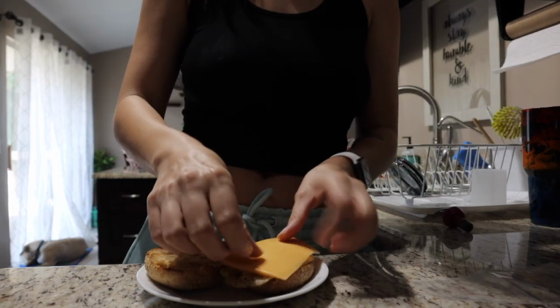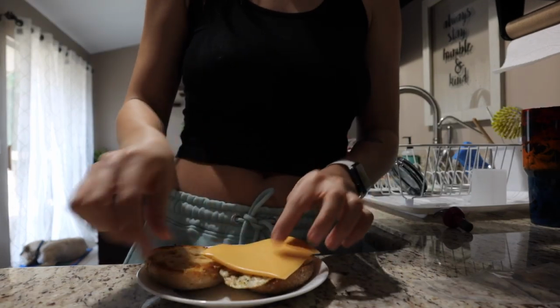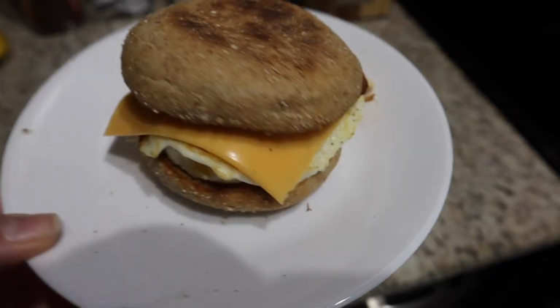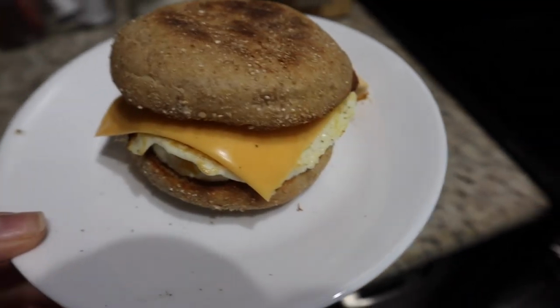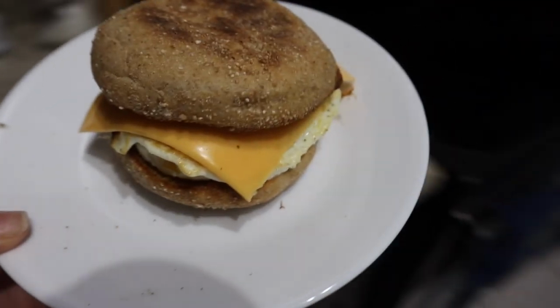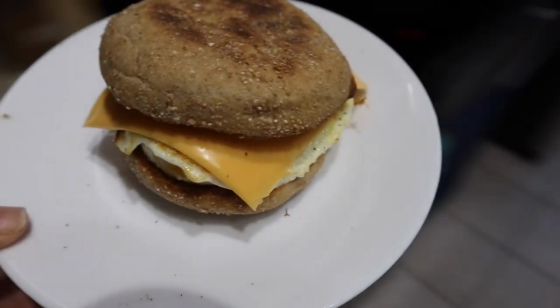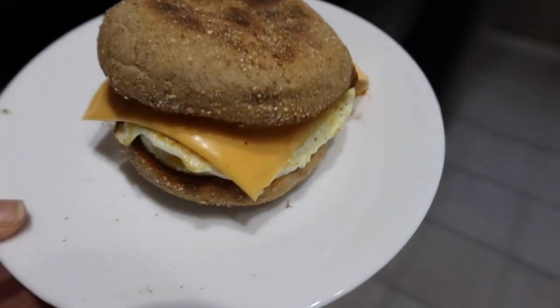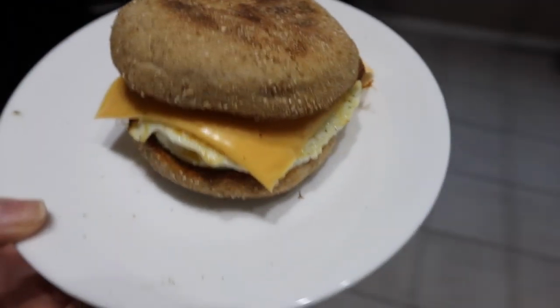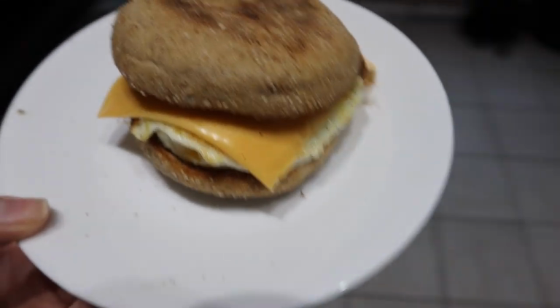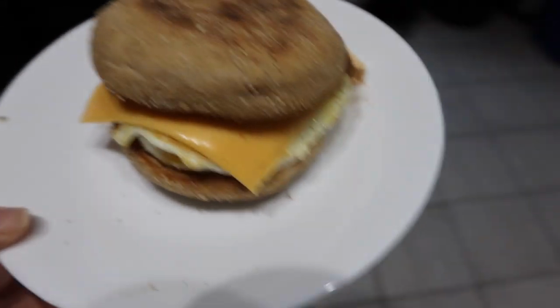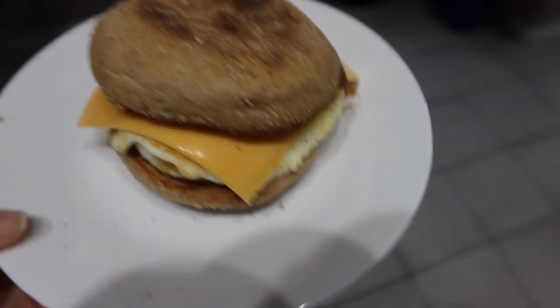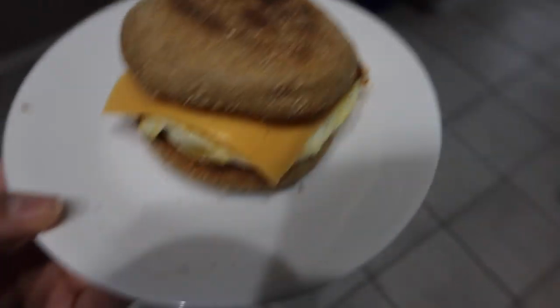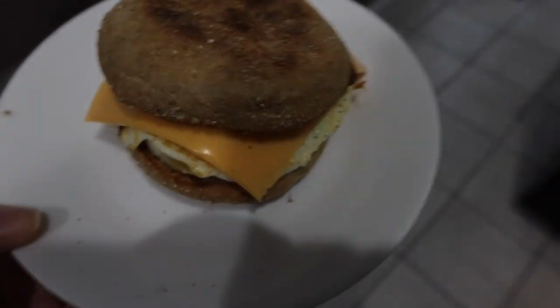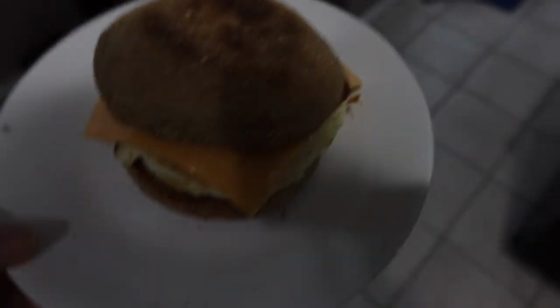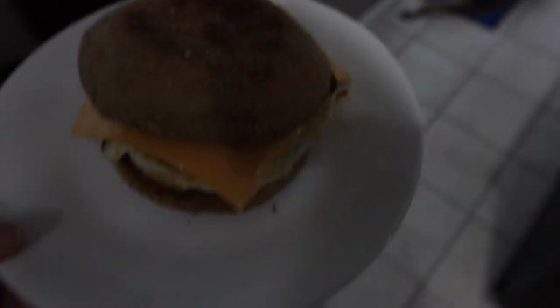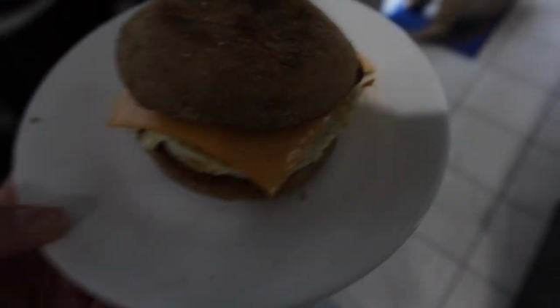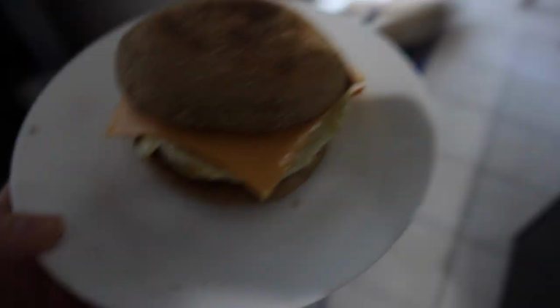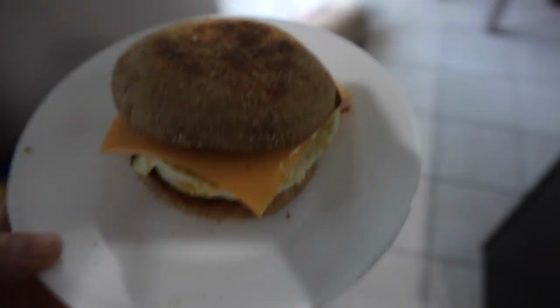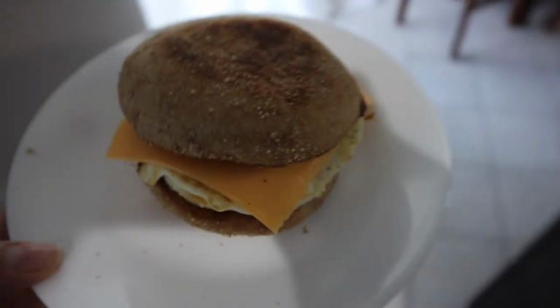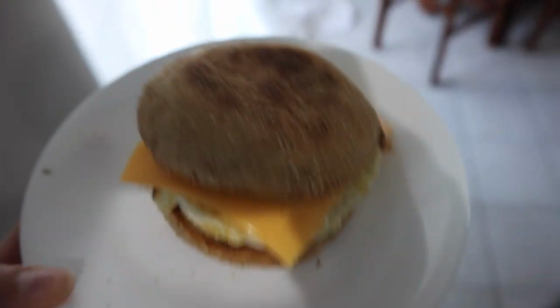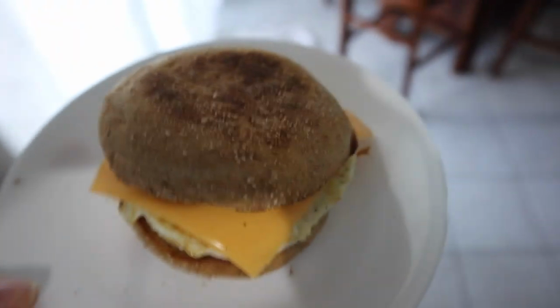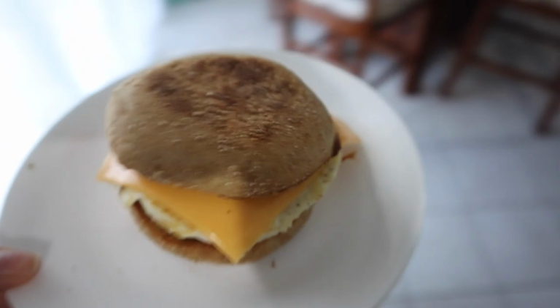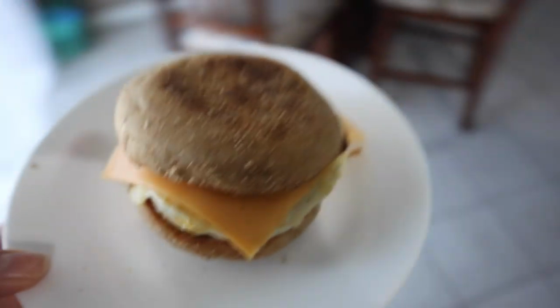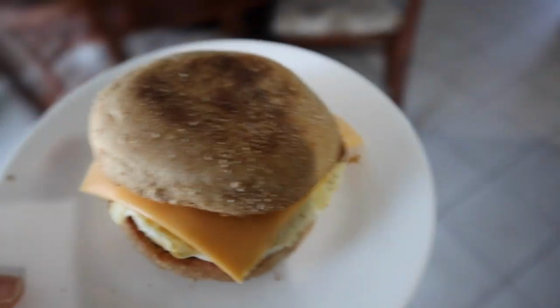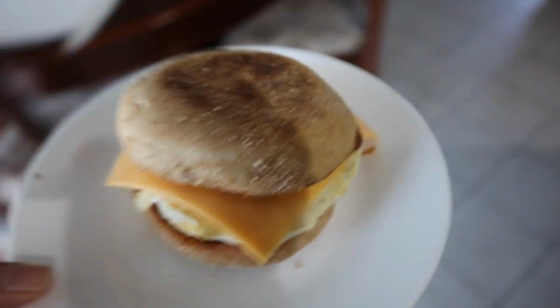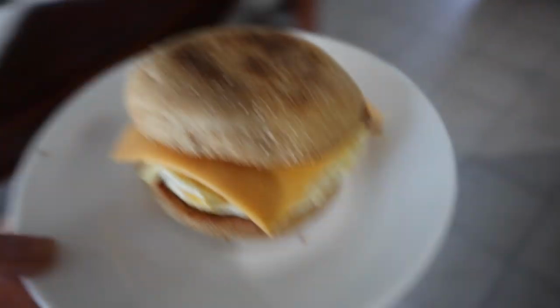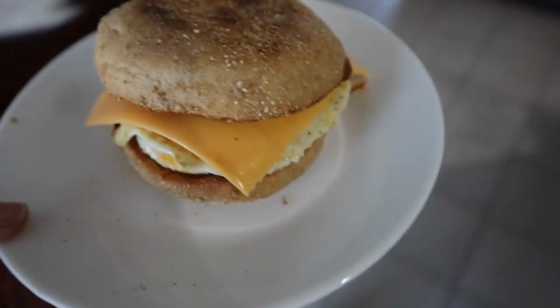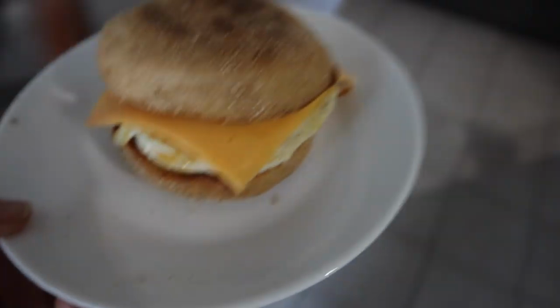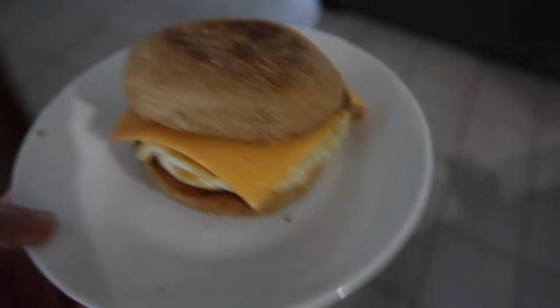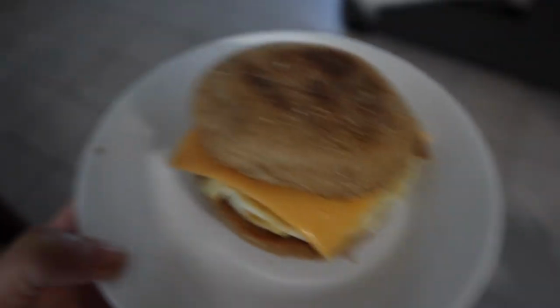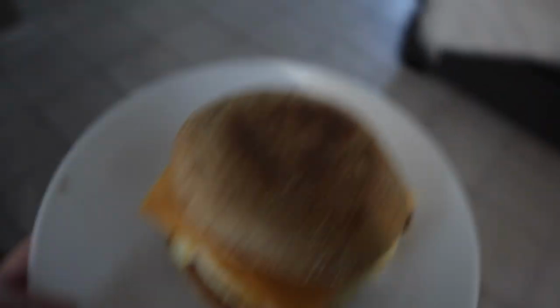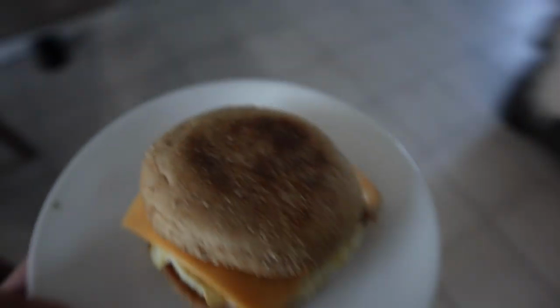I'm just going to make a little egg sandwich with one of these English muffins, a piece of cheese, and a fried egg. Here is my little egg sandwich, and now I'm going to go work on my formal lab report.